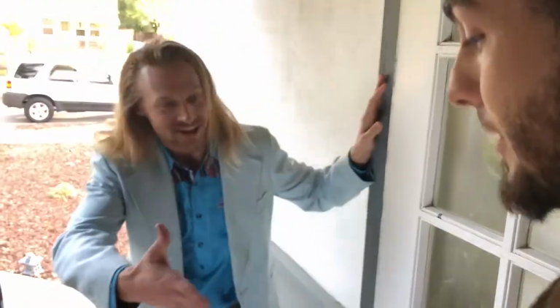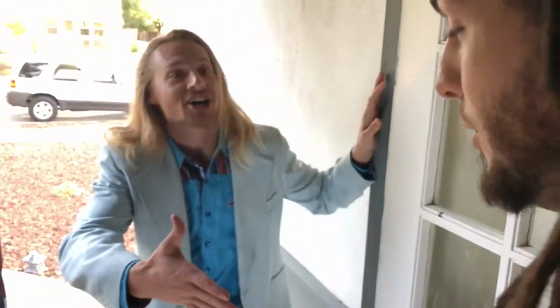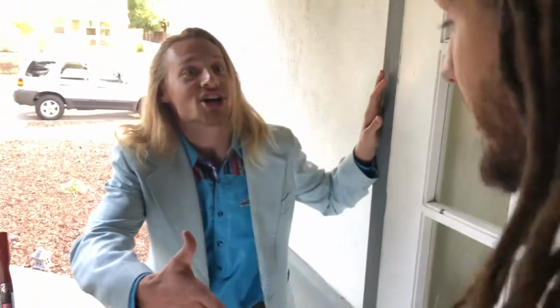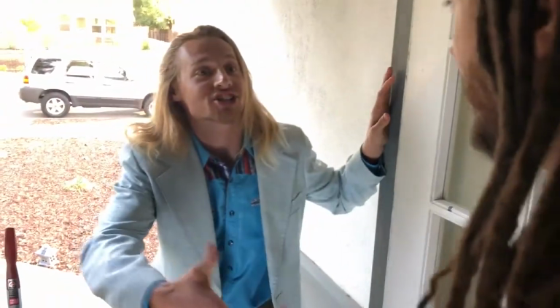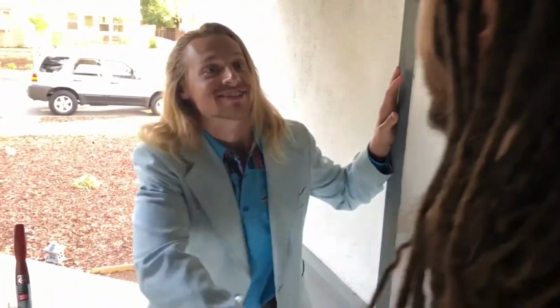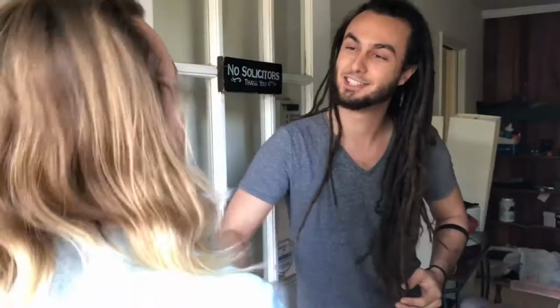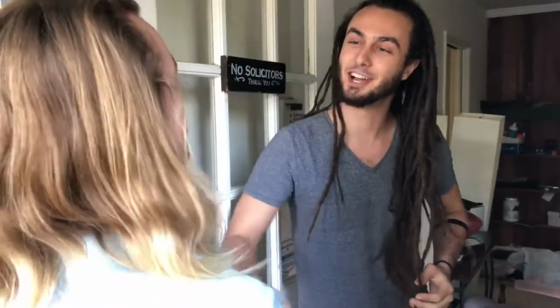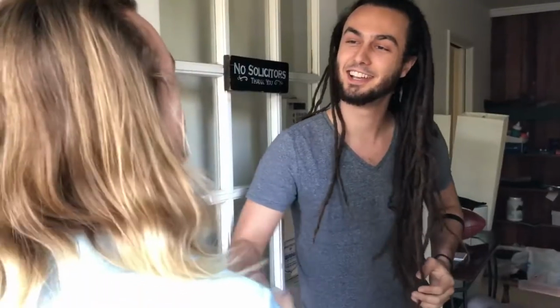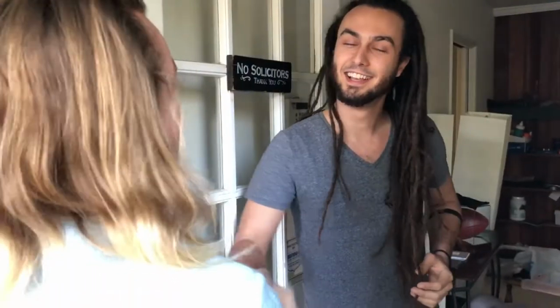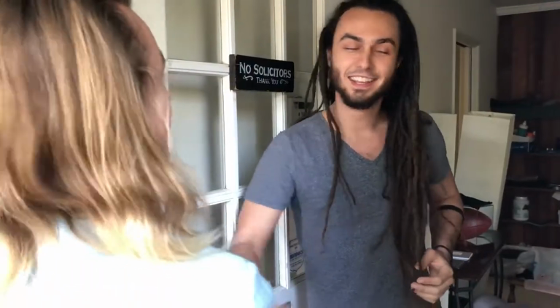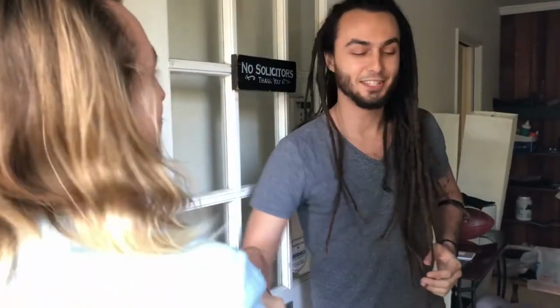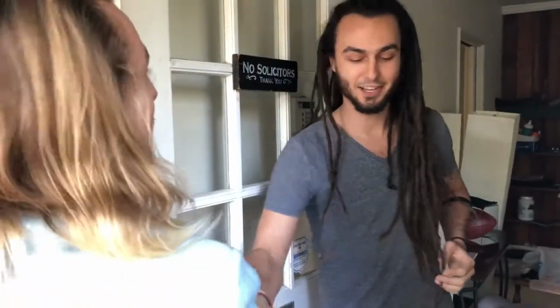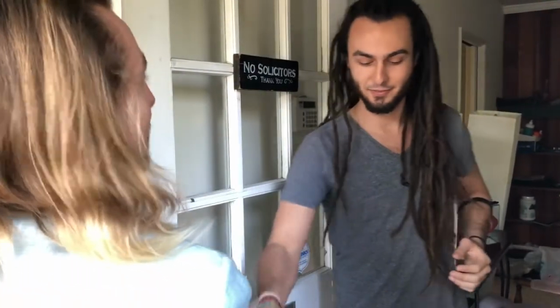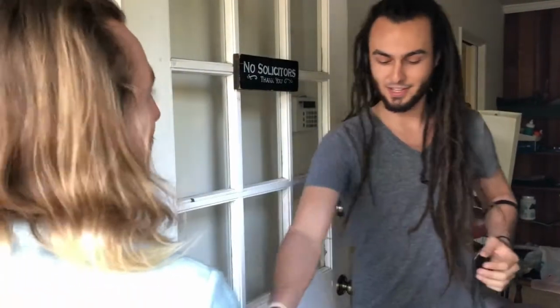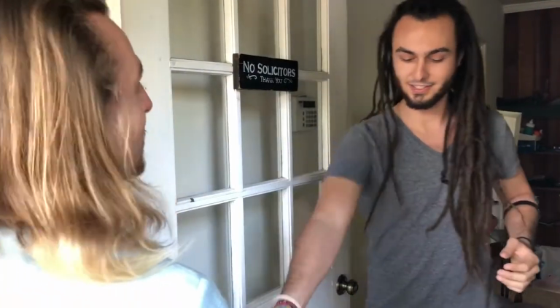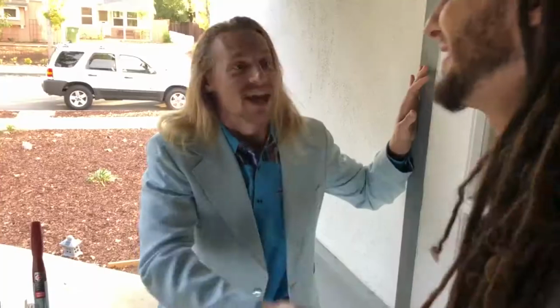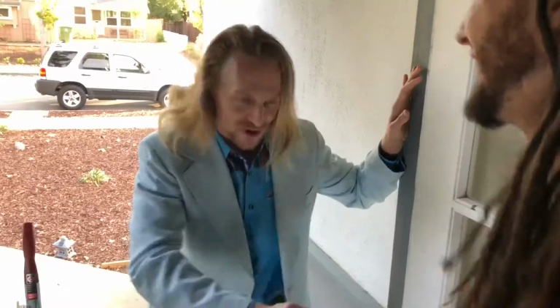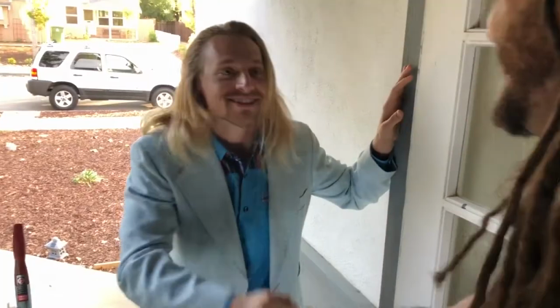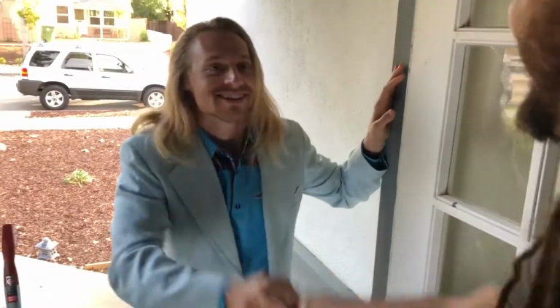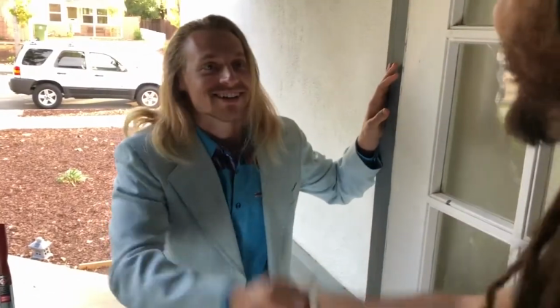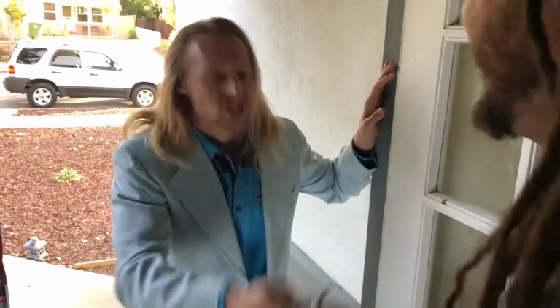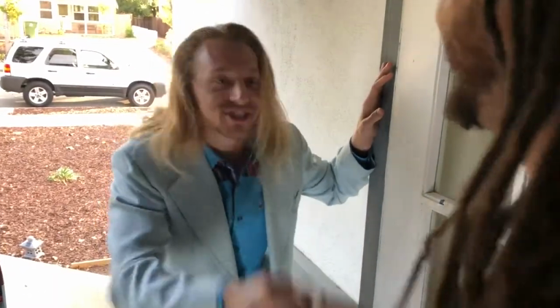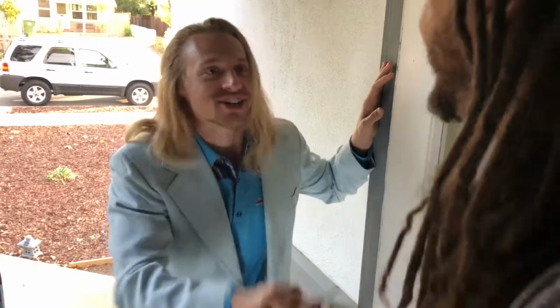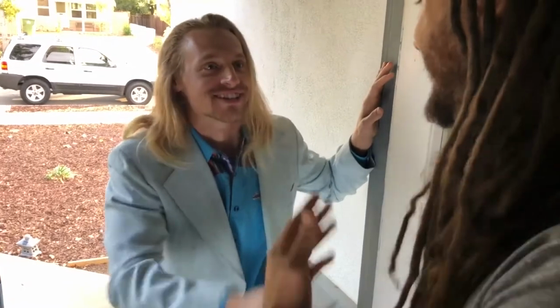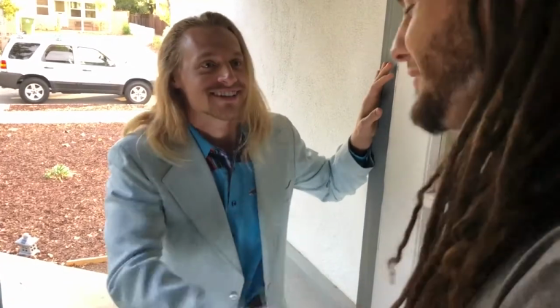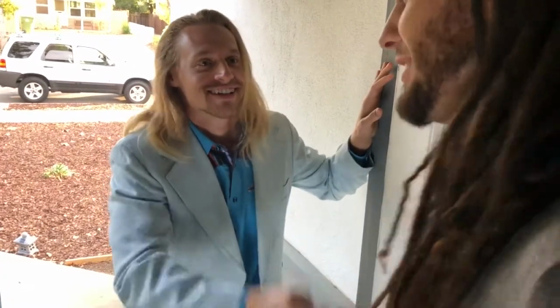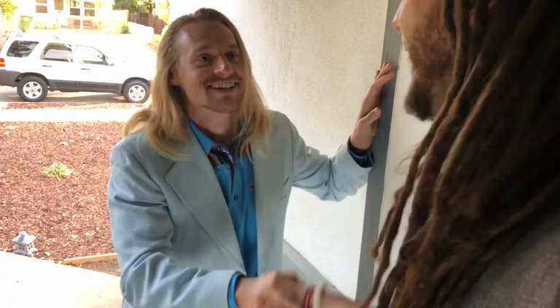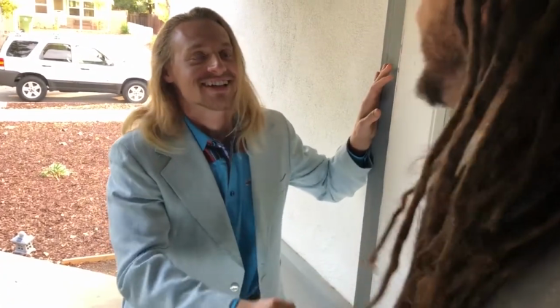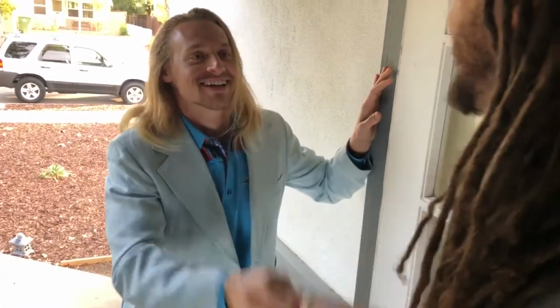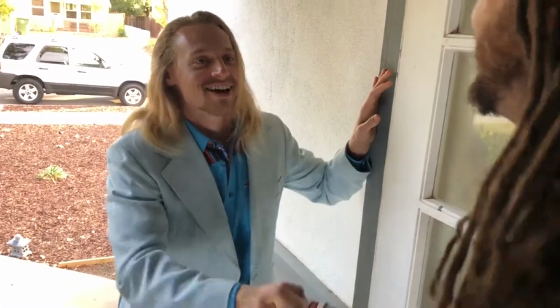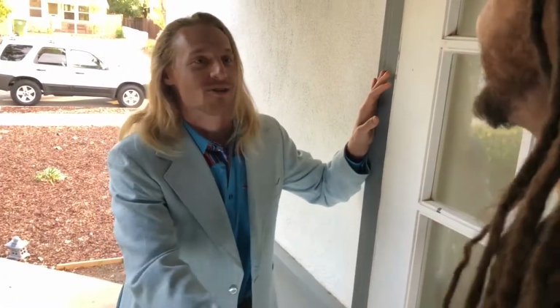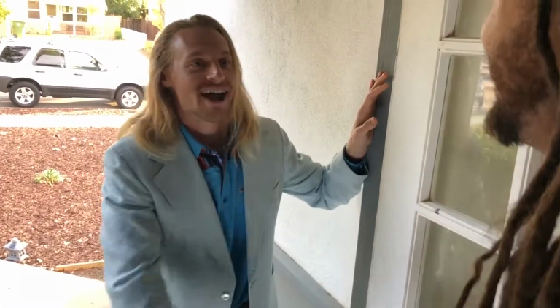Chuck Suction. Great to meet you. Chuck? That's right — Chuck Suction. You got me, Chuck.